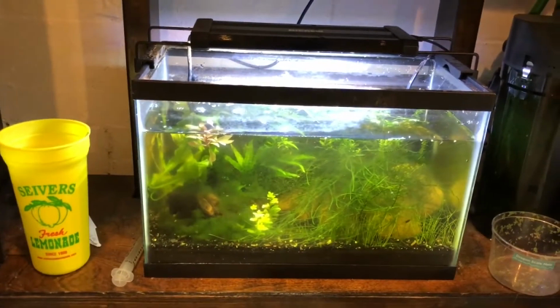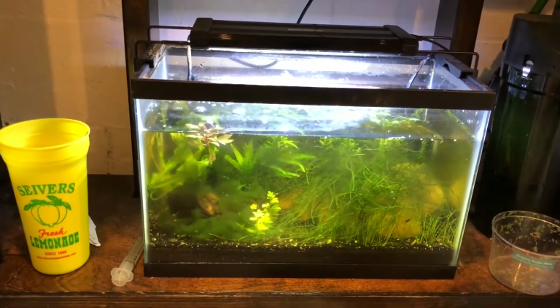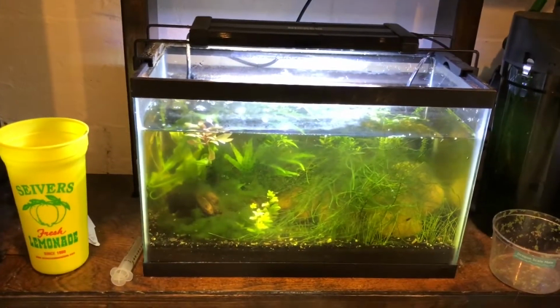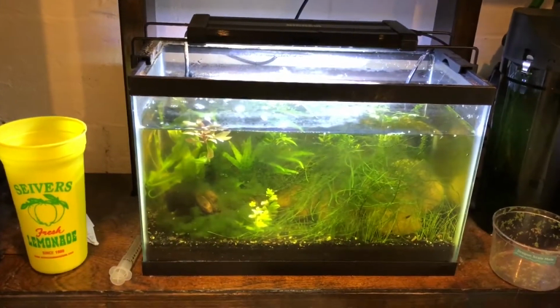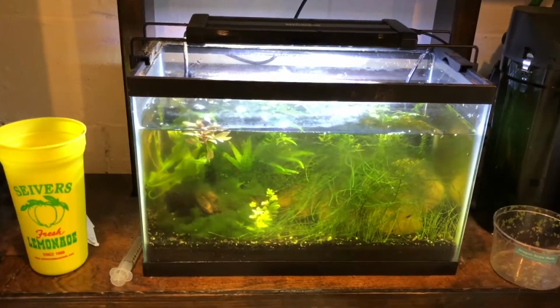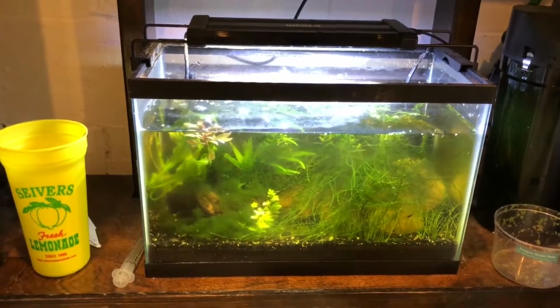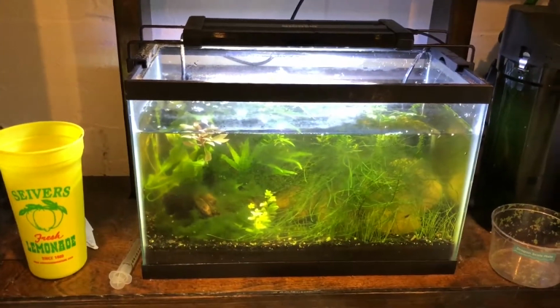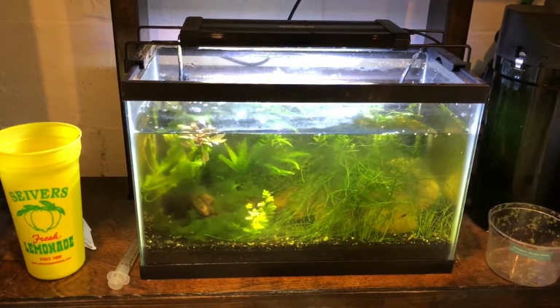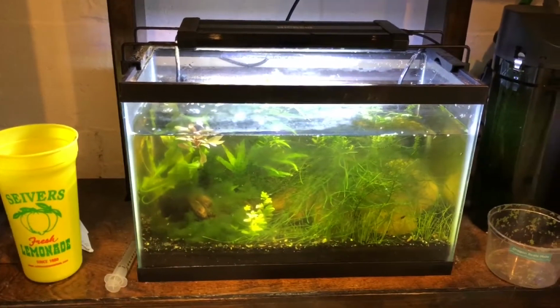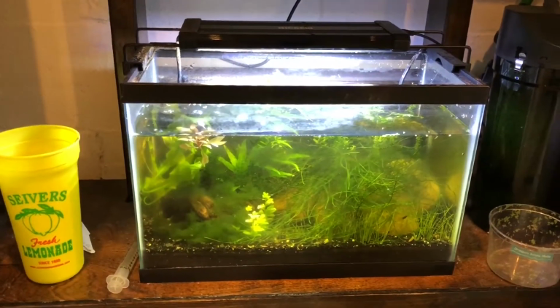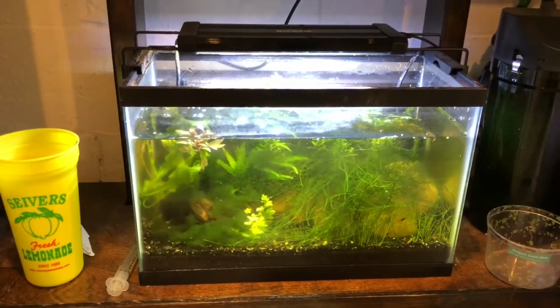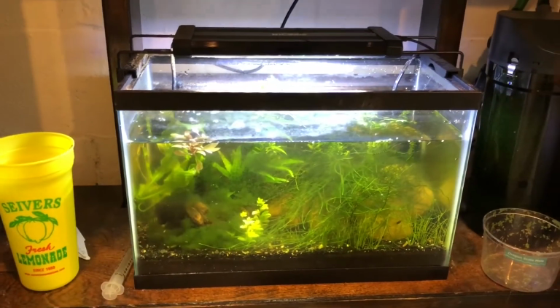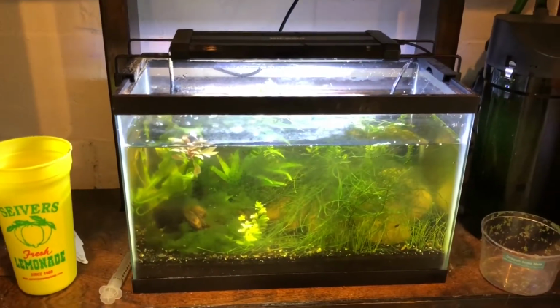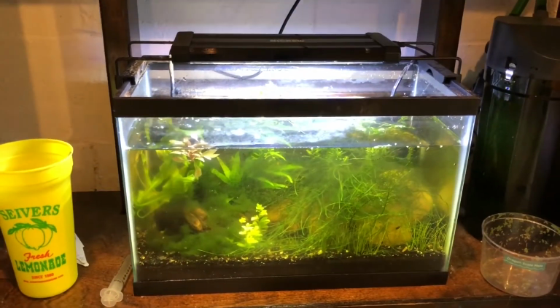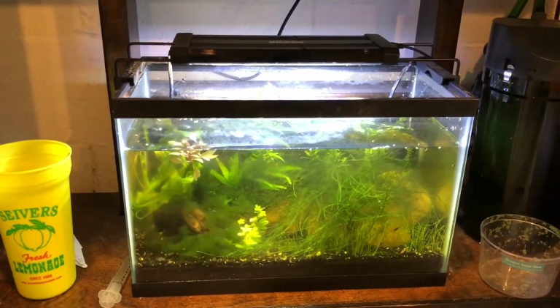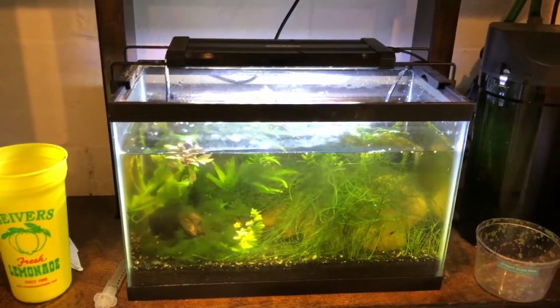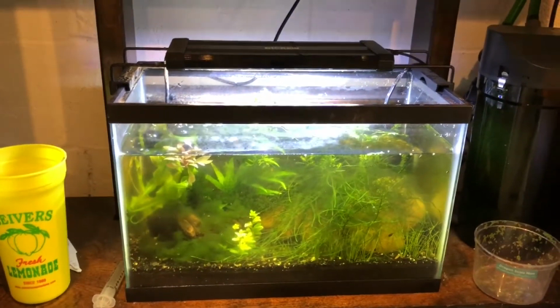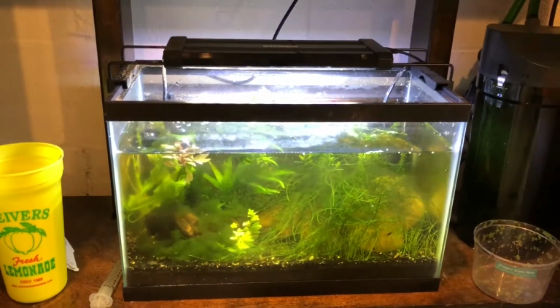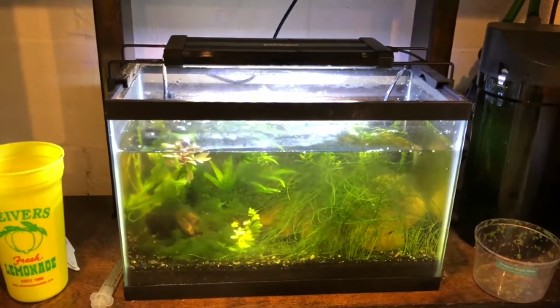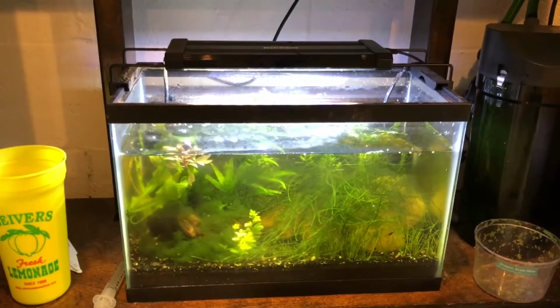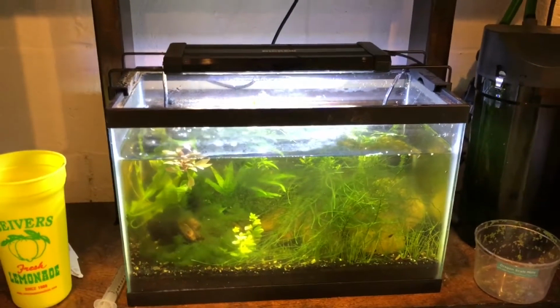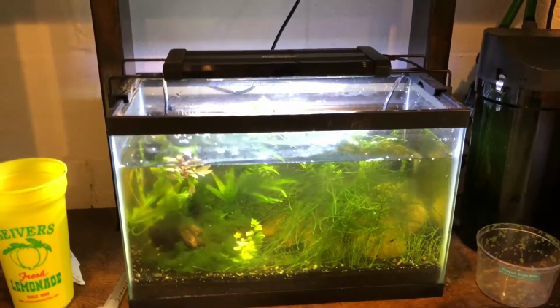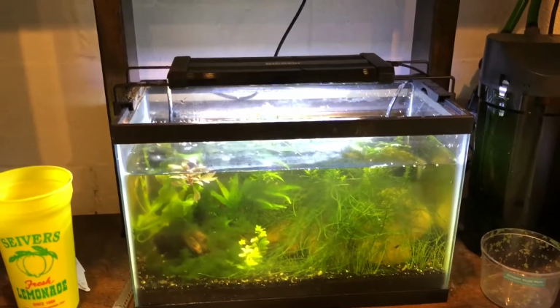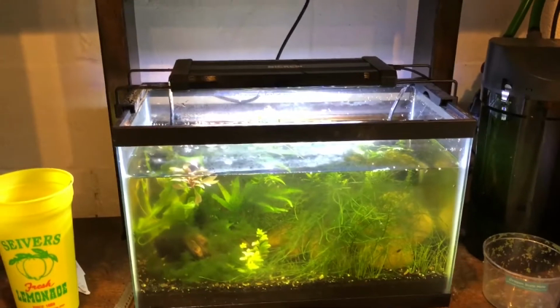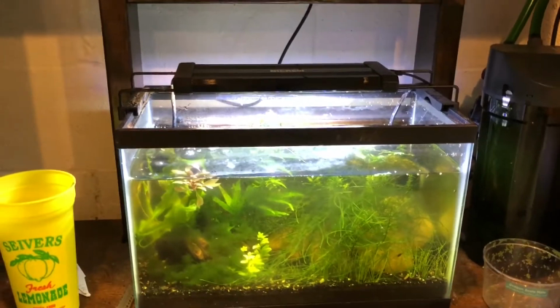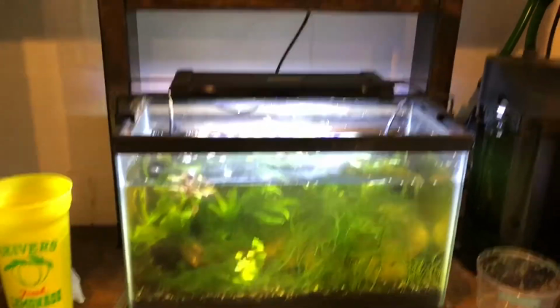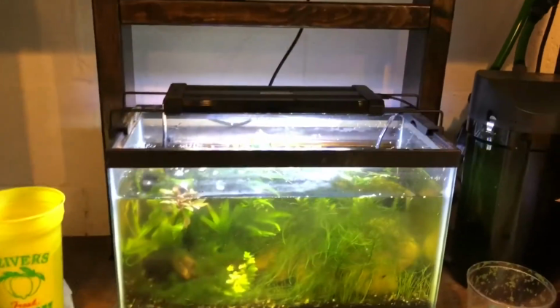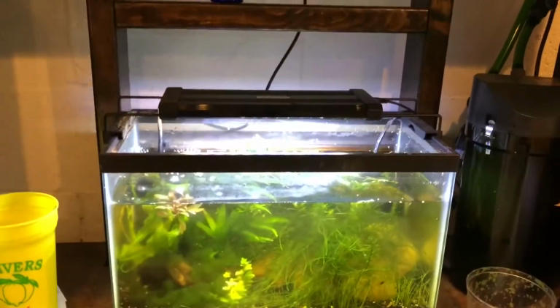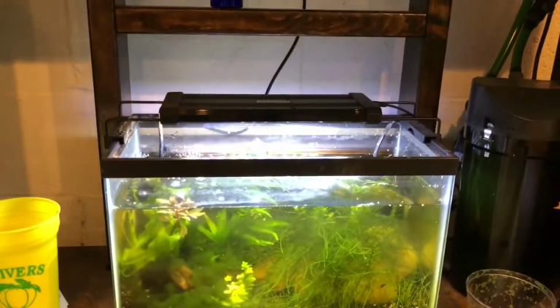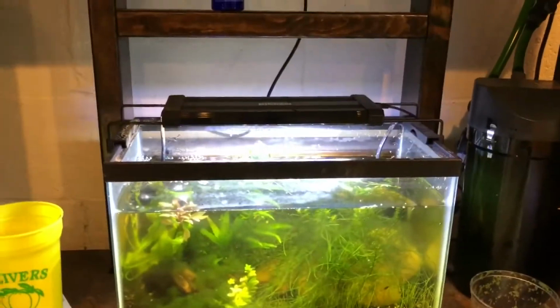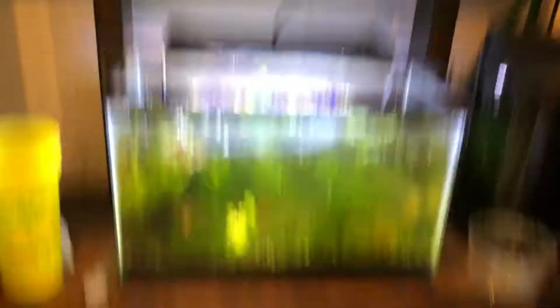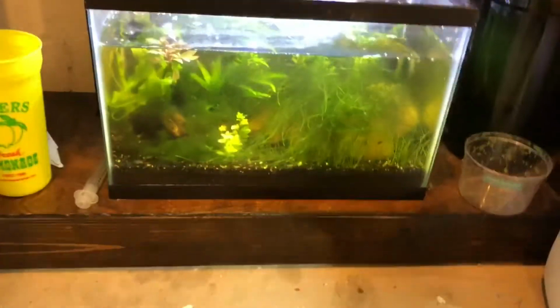Then we got this shrimp tank — this little five and a half gallon. It's basically cherry shrimp with some snails, algae, and random plants. The plan was to shut this down and move all the shrimp up to the 55.